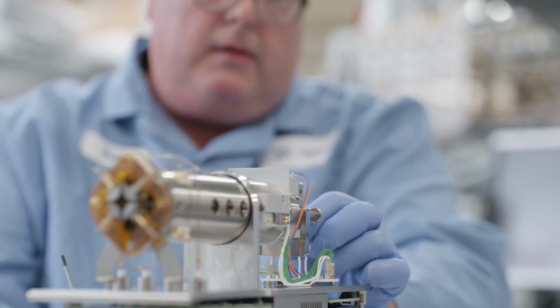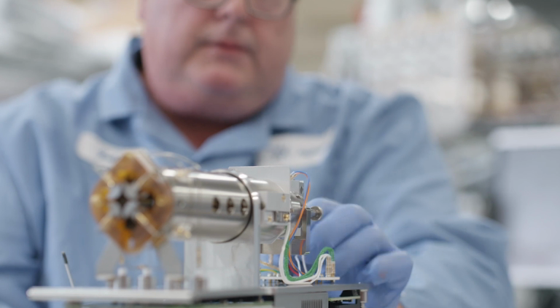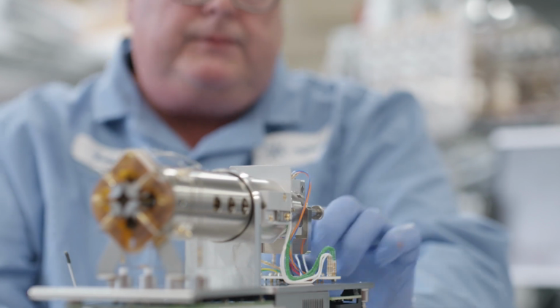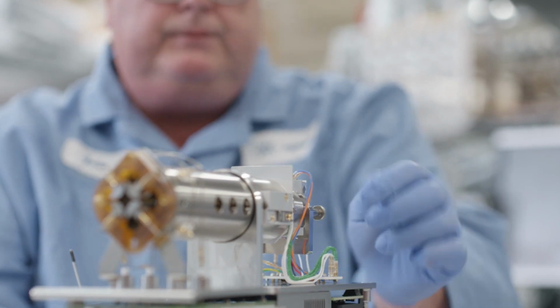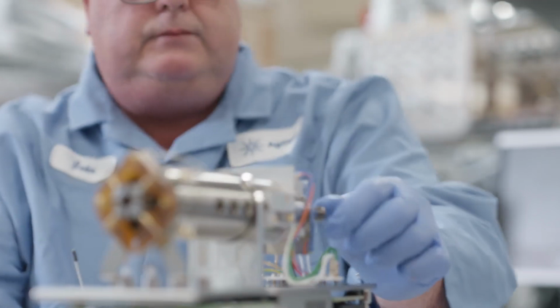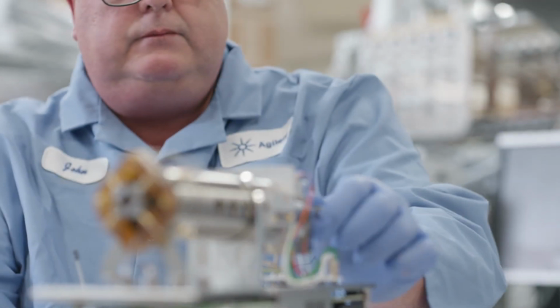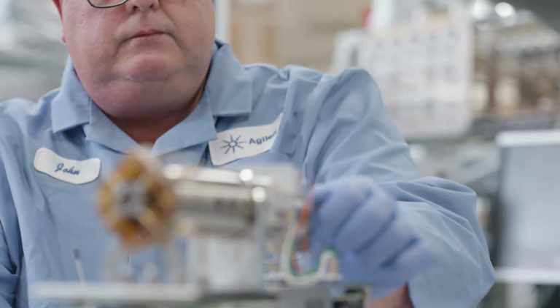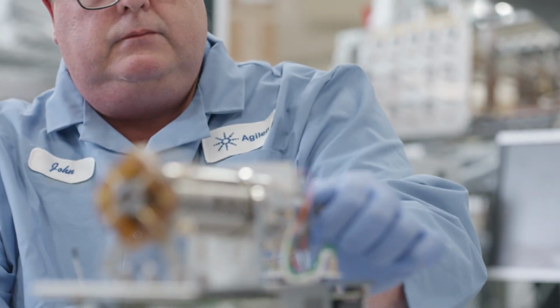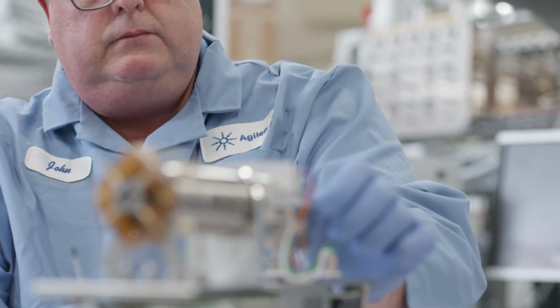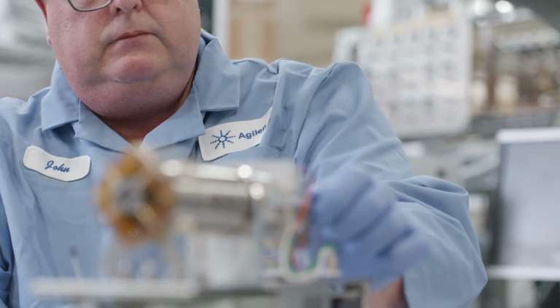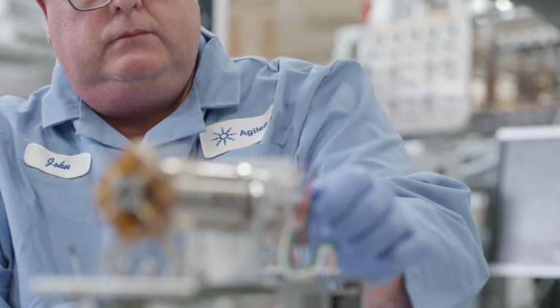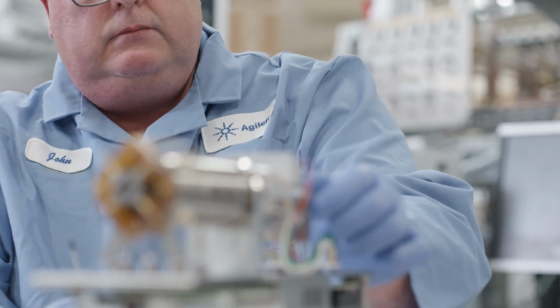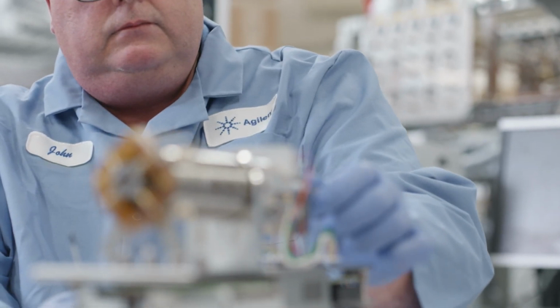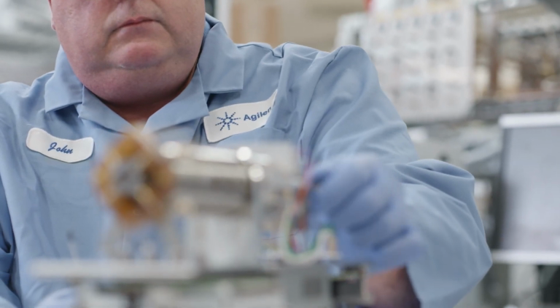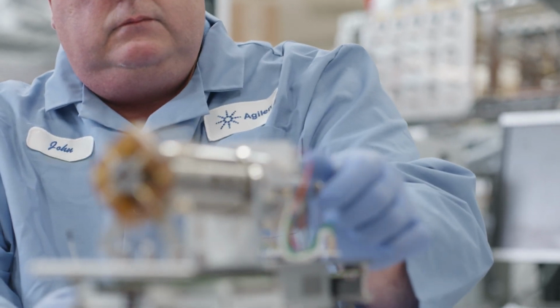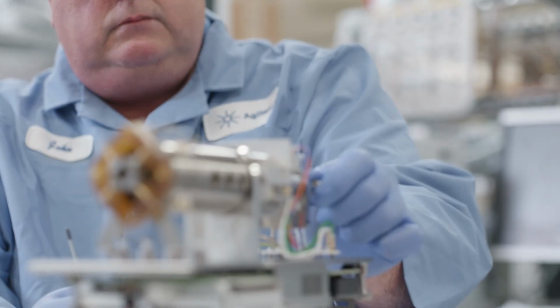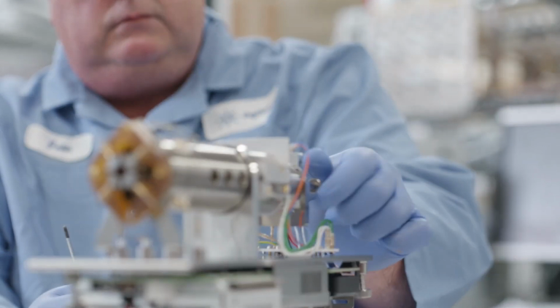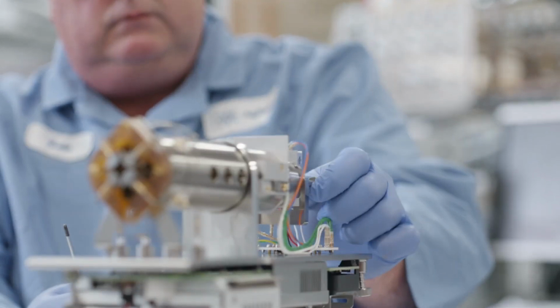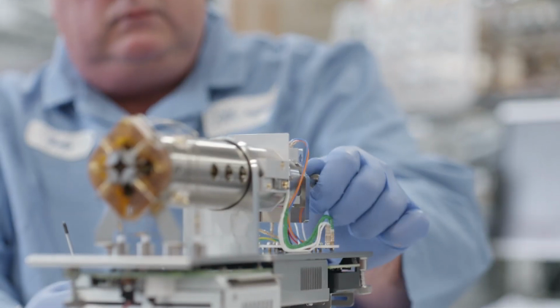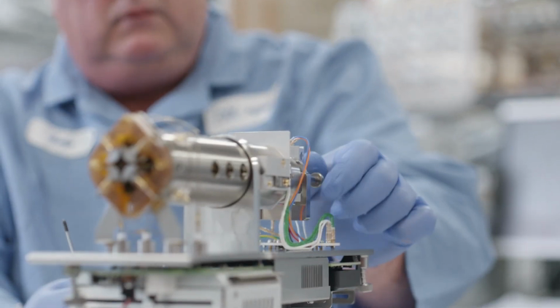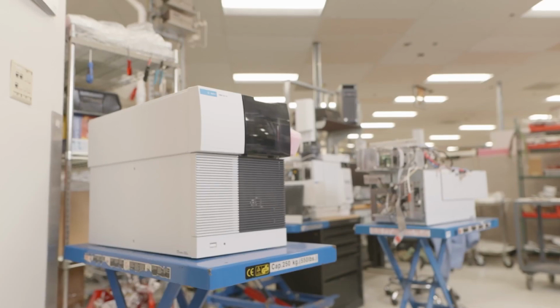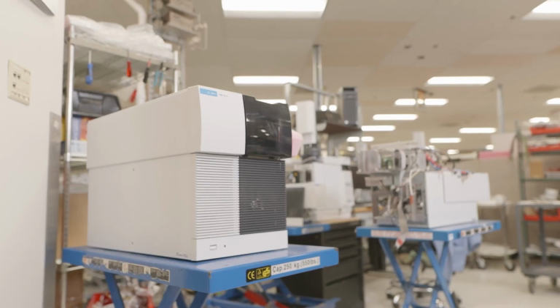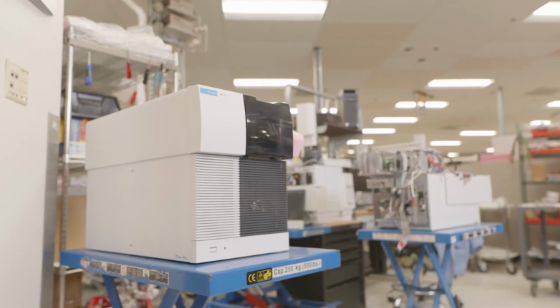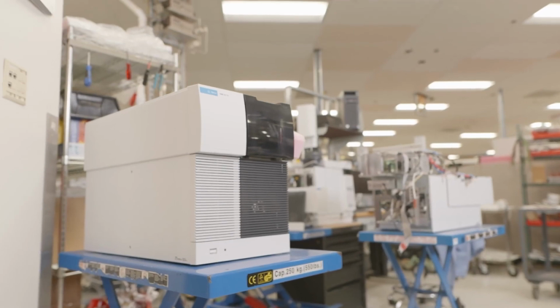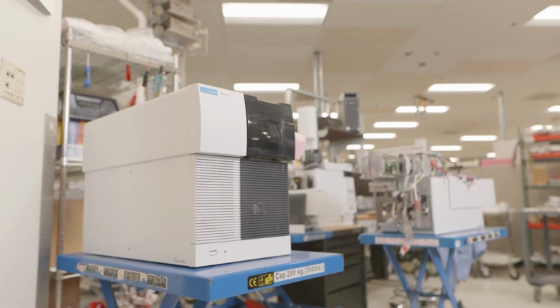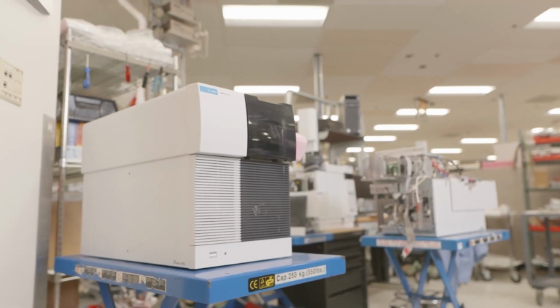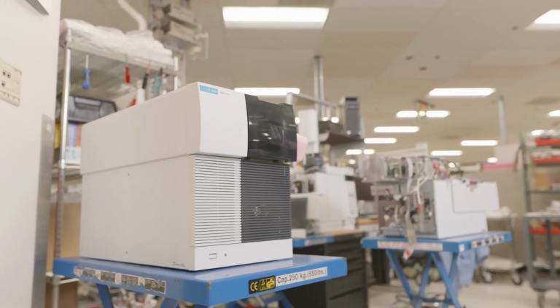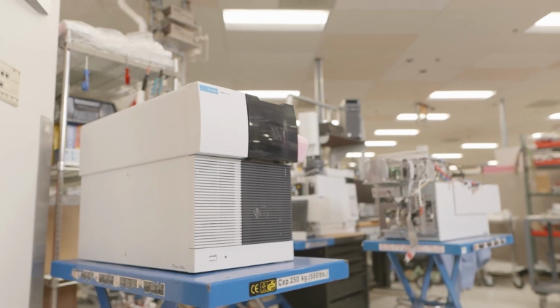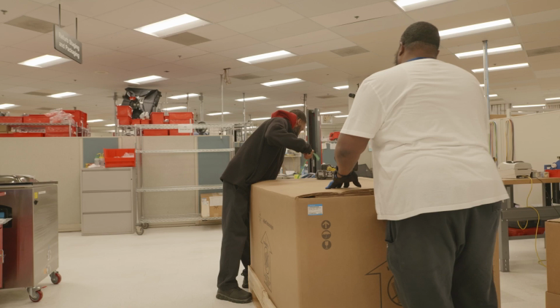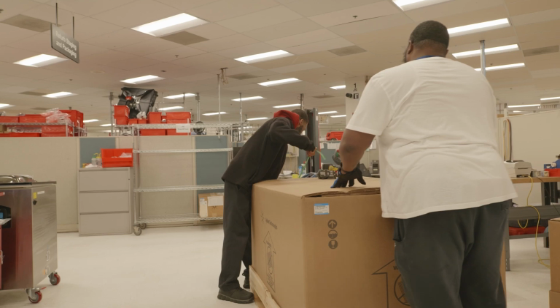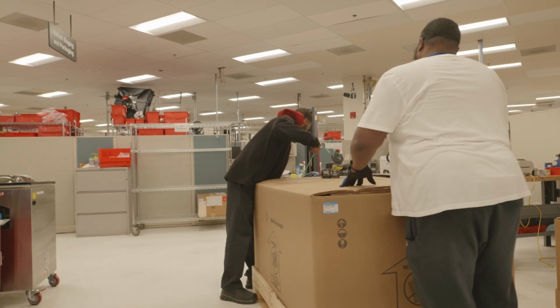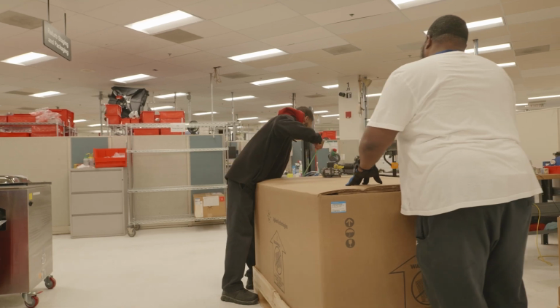Our instruments meet very high standards. When it leaves our plant, we meet or exceed that of a new instrument.